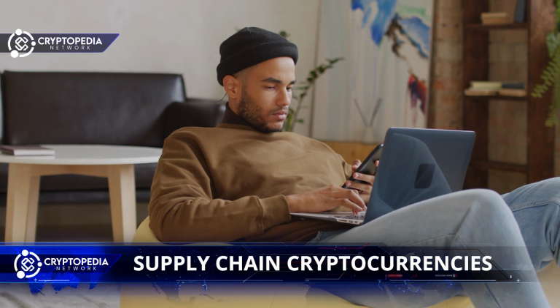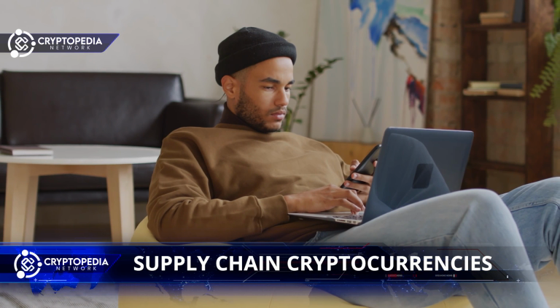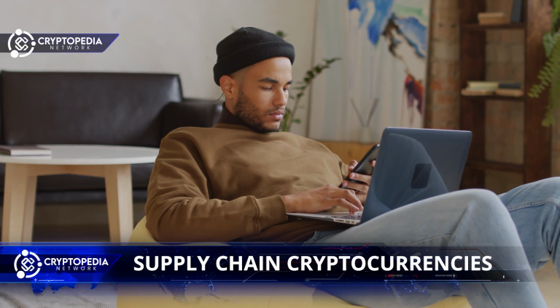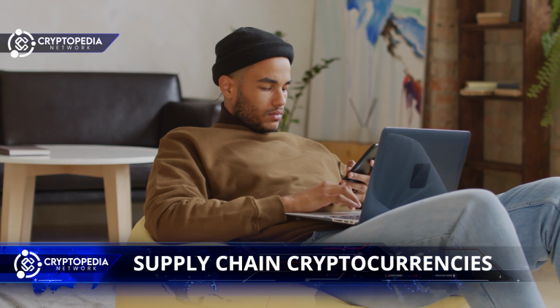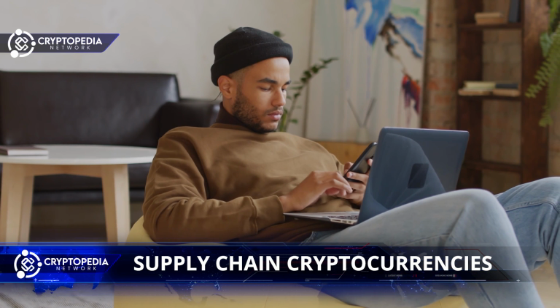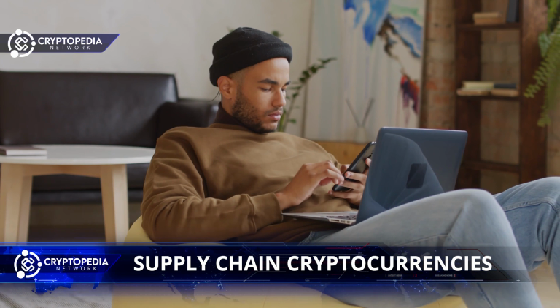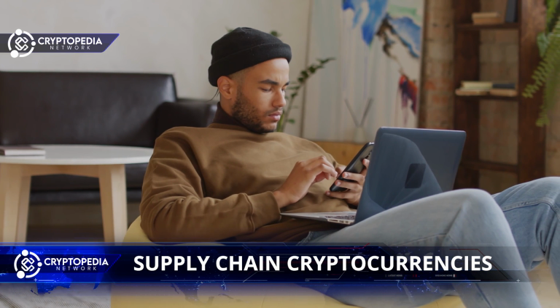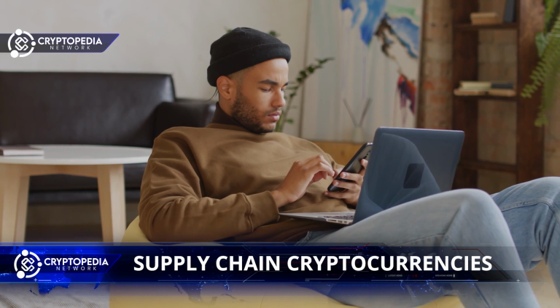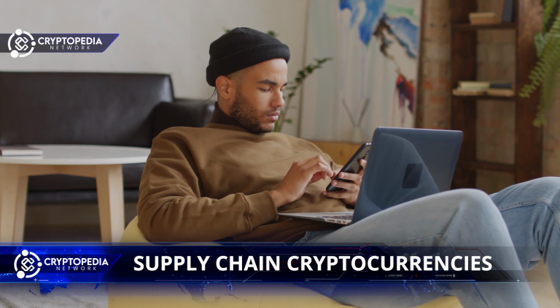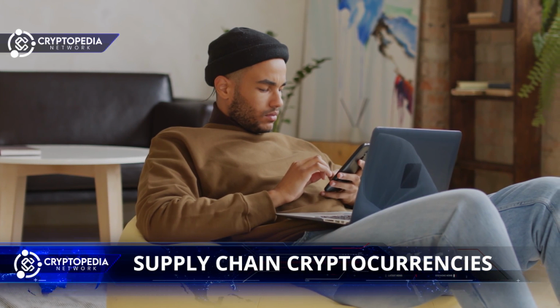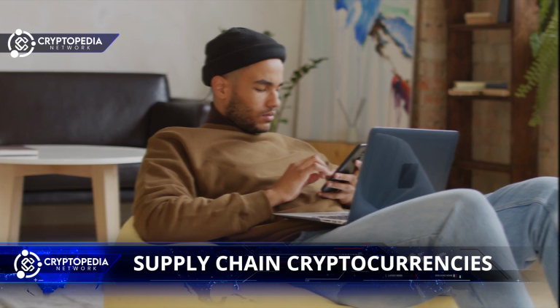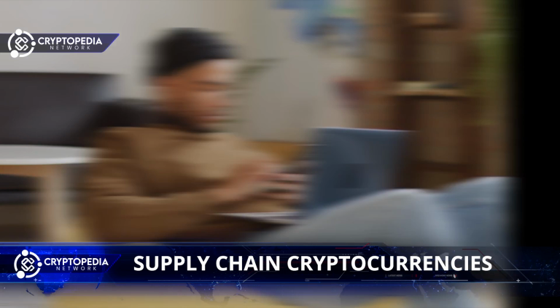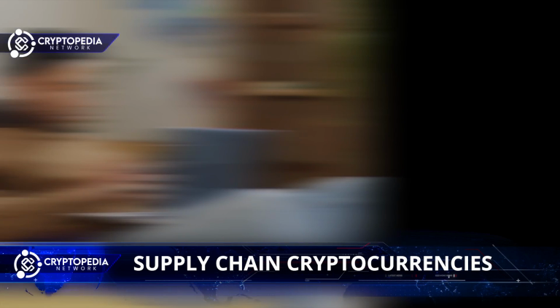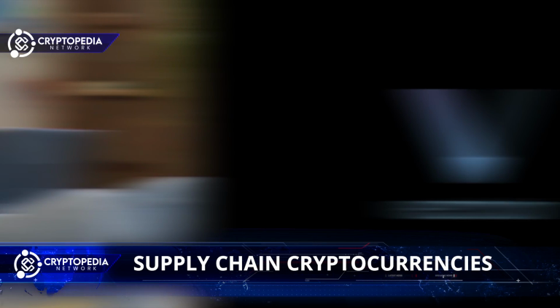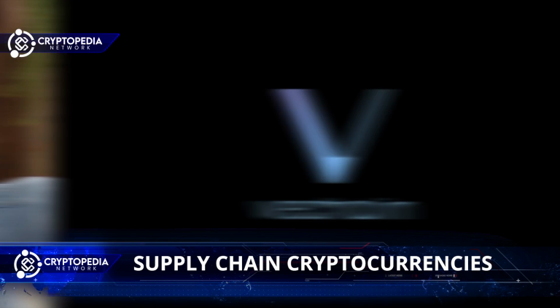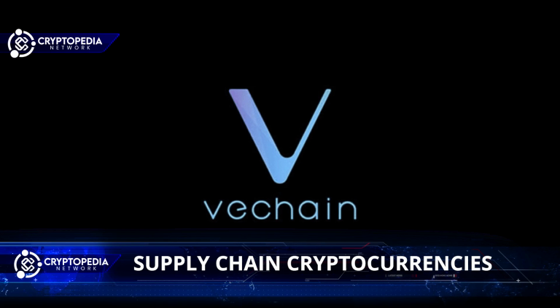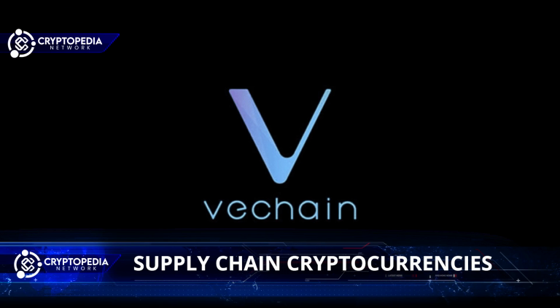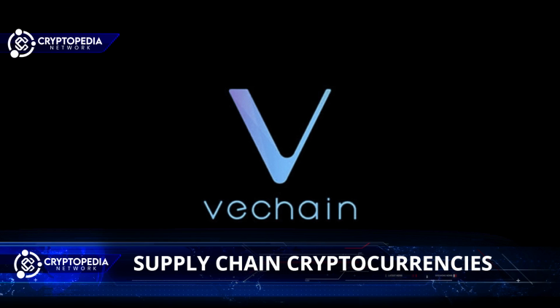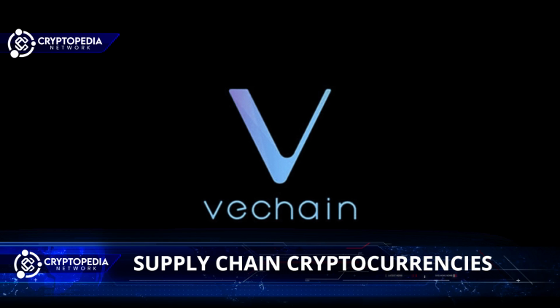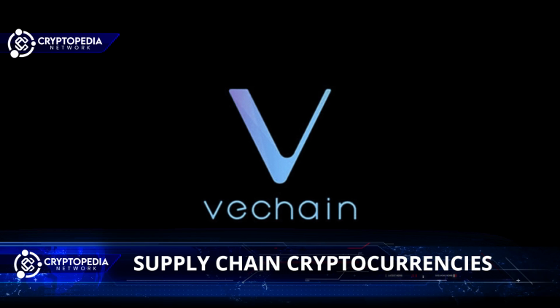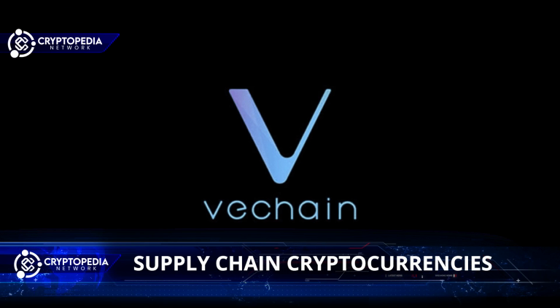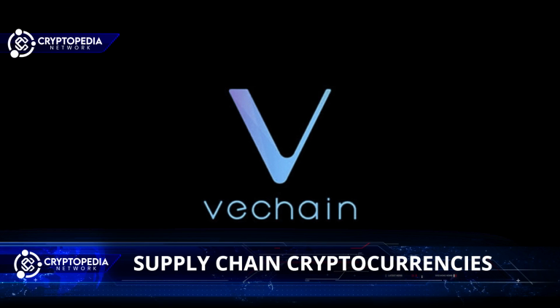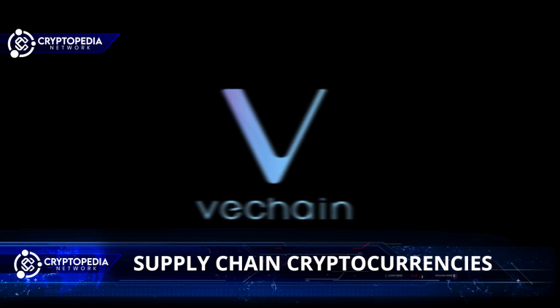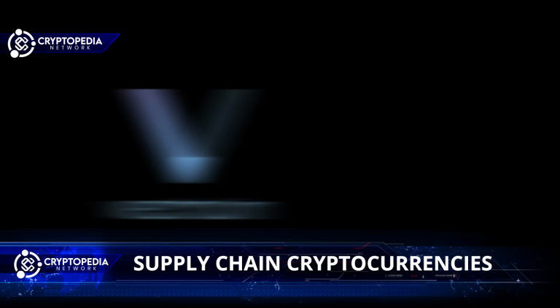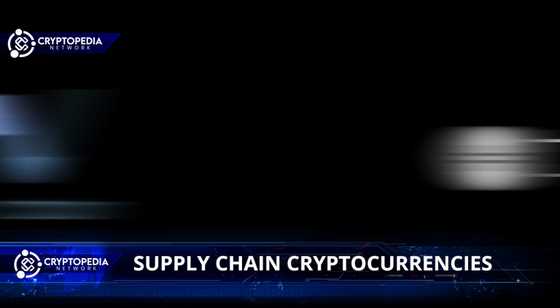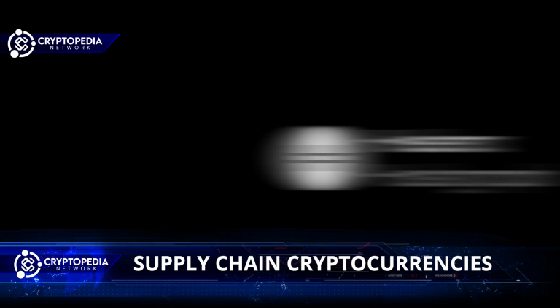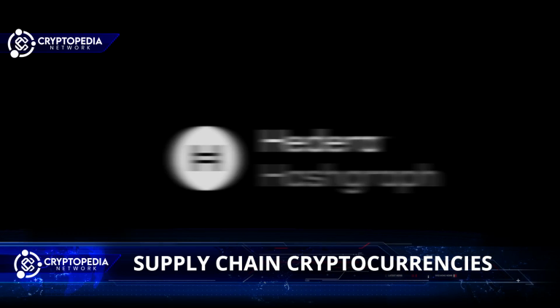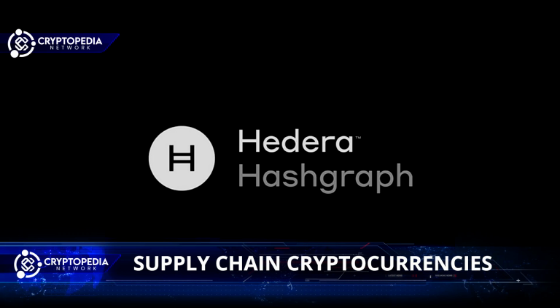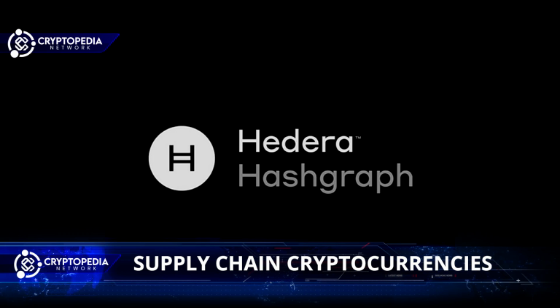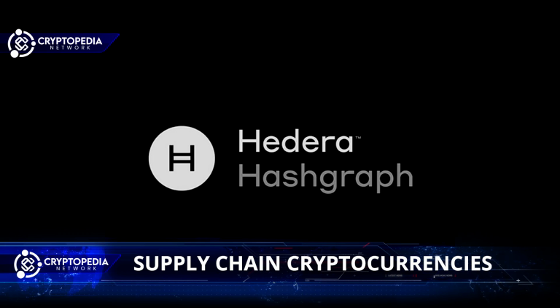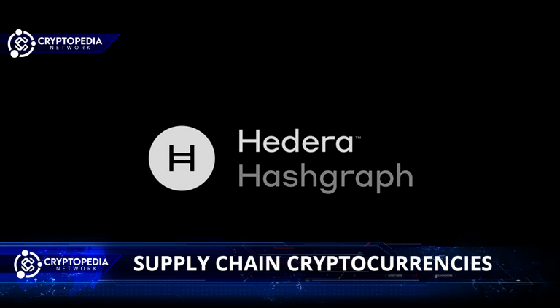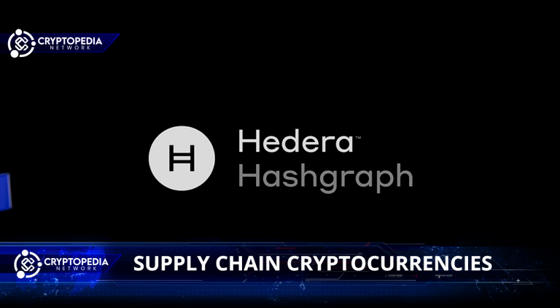So we will present two of the most important supply chain coins, which are VeChain and Hedera Hashgraph.